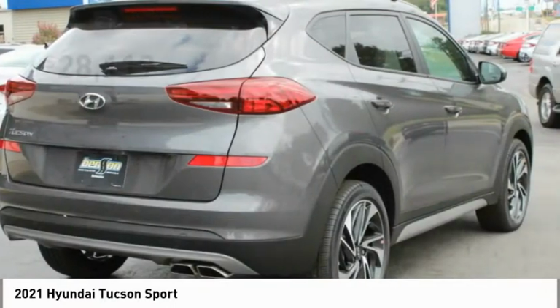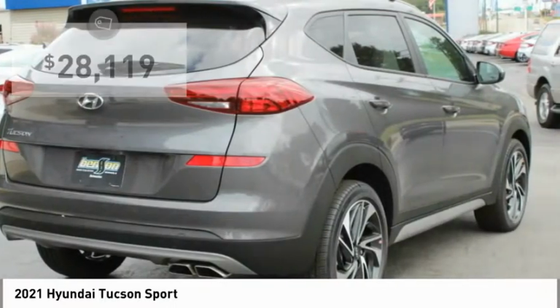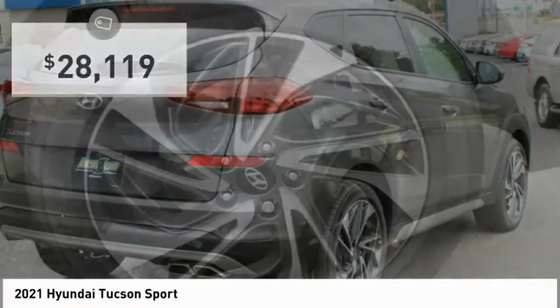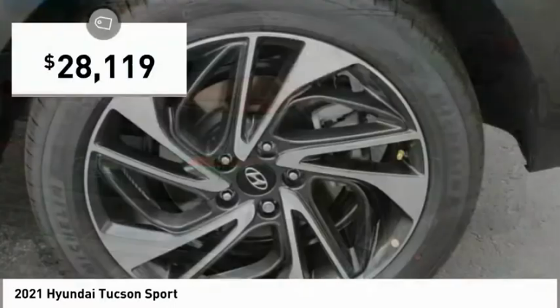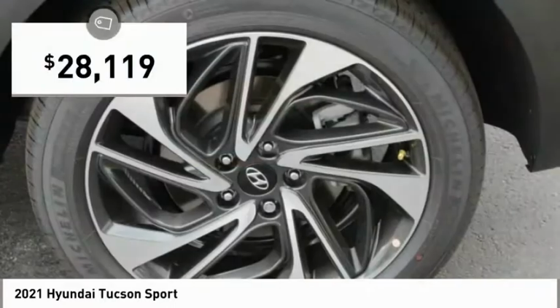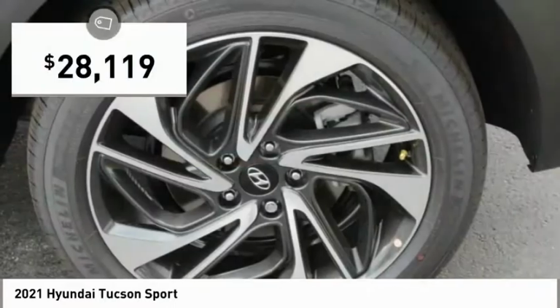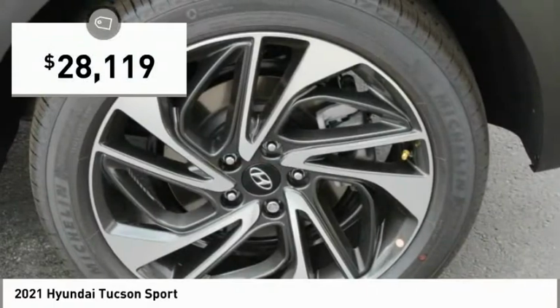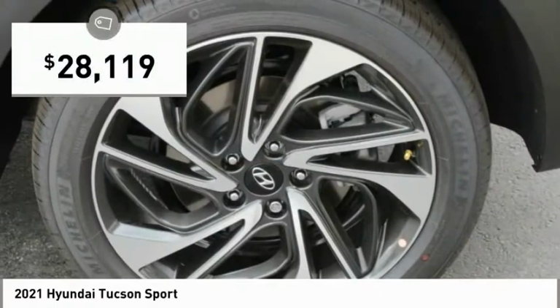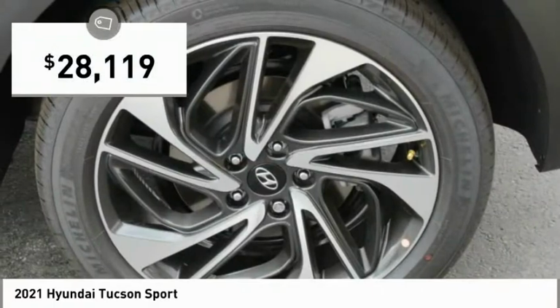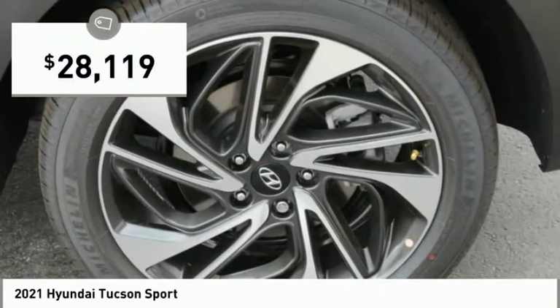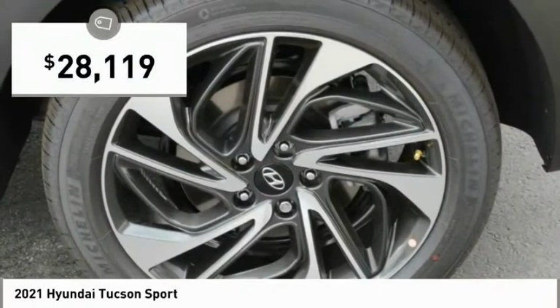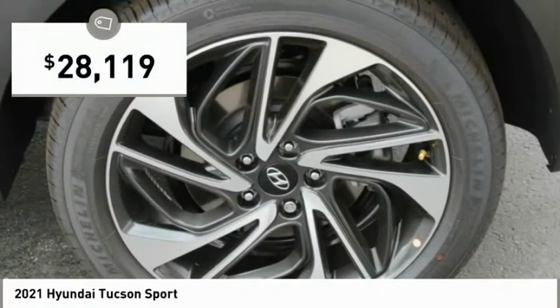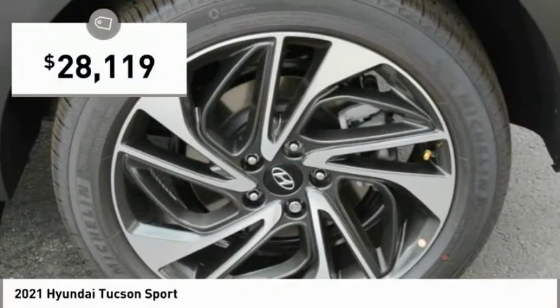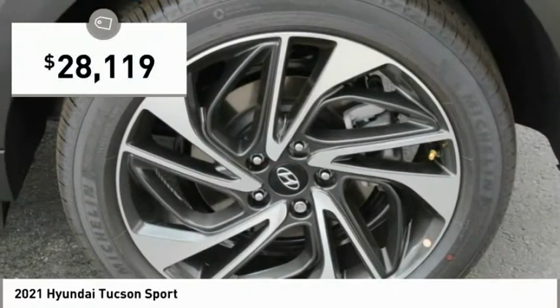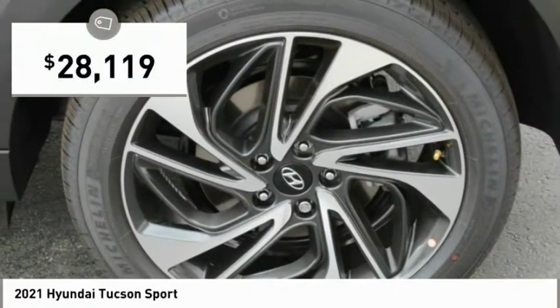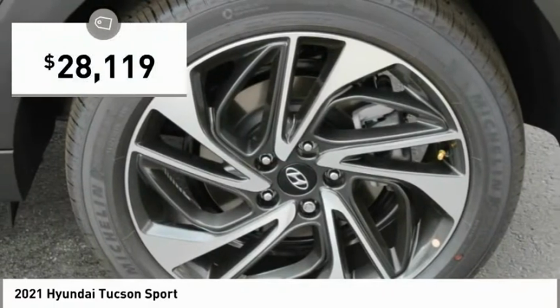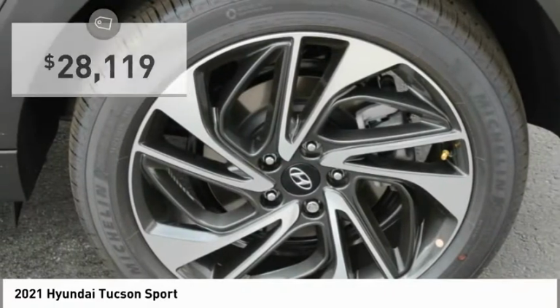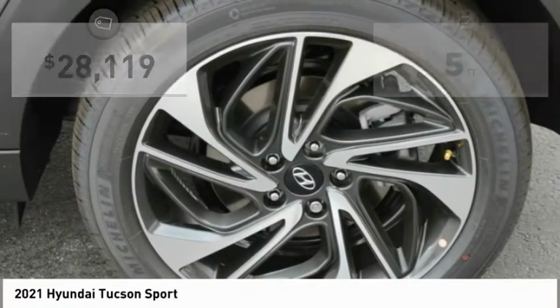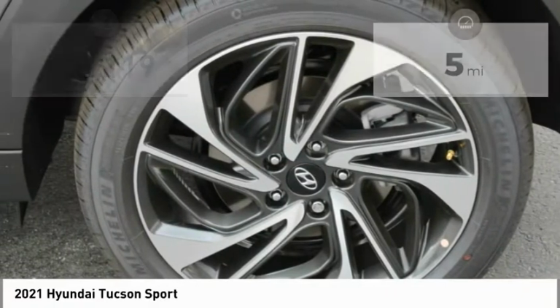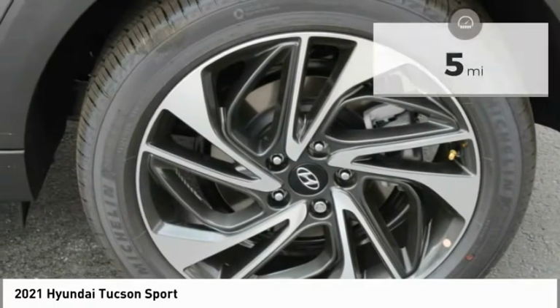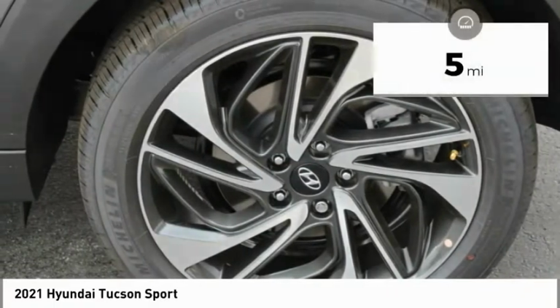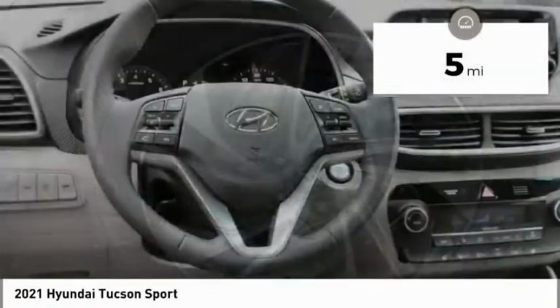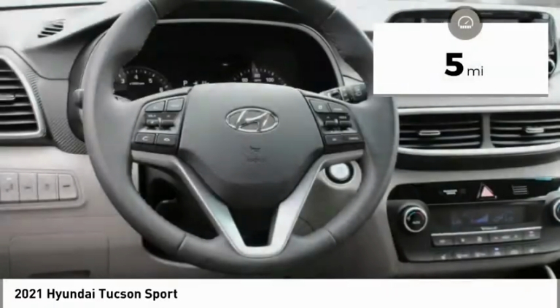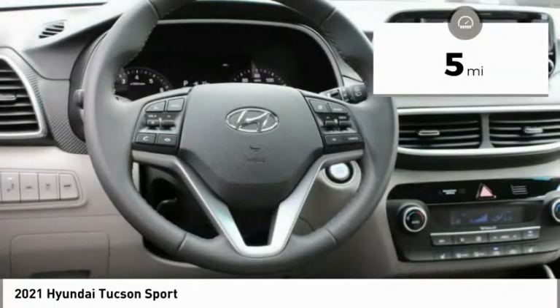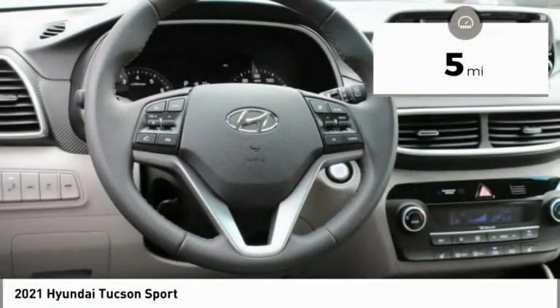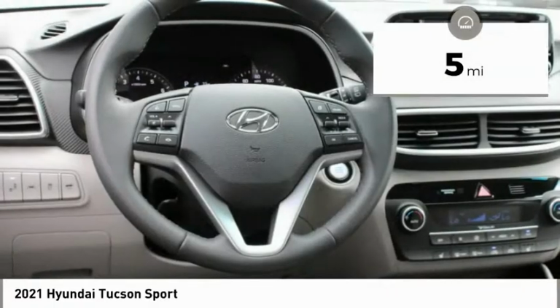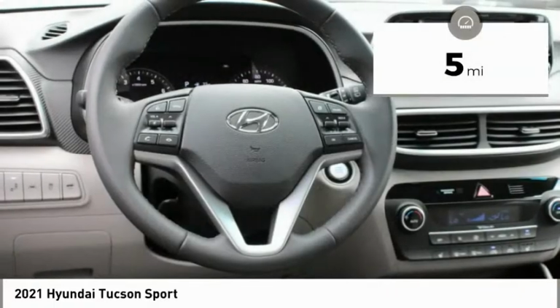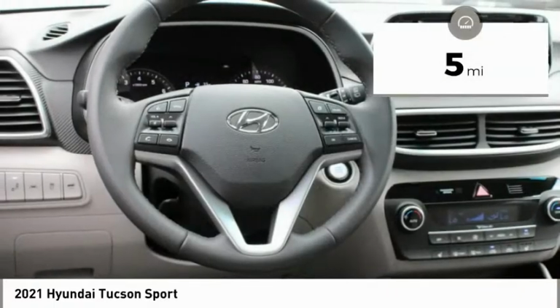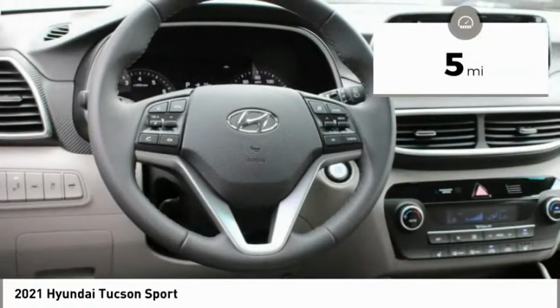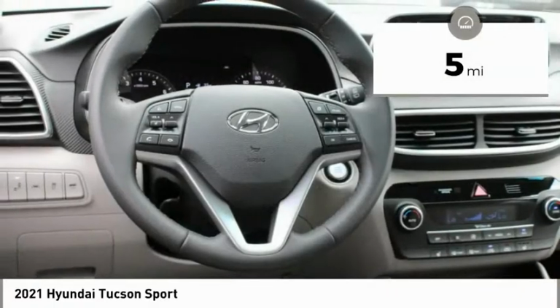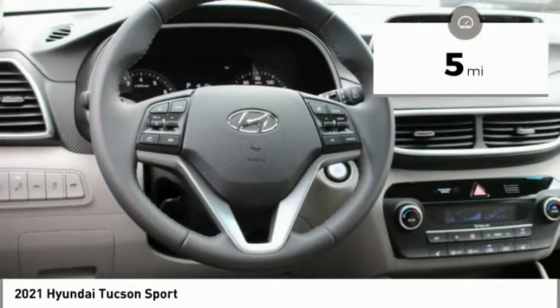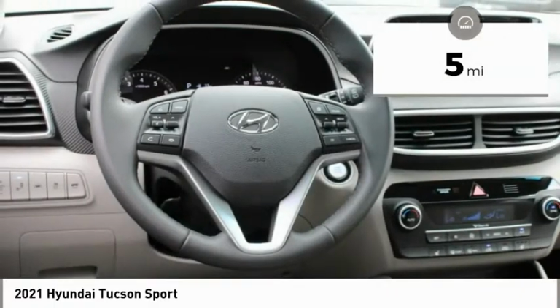And is priced below $30,000. This vehicle has less than 100 miles.